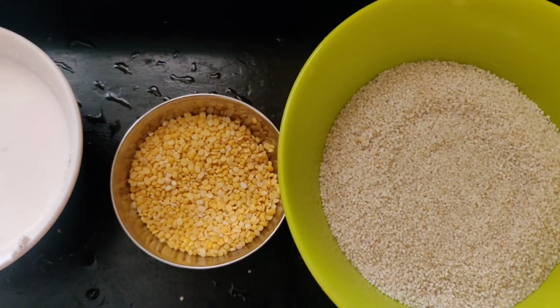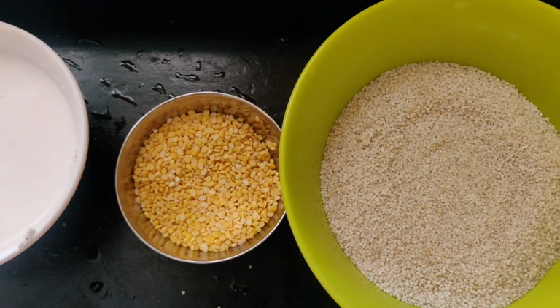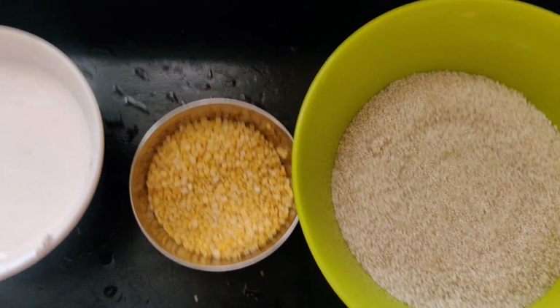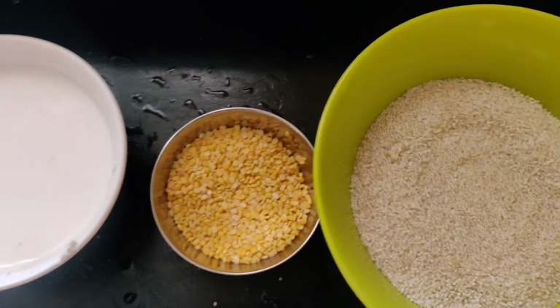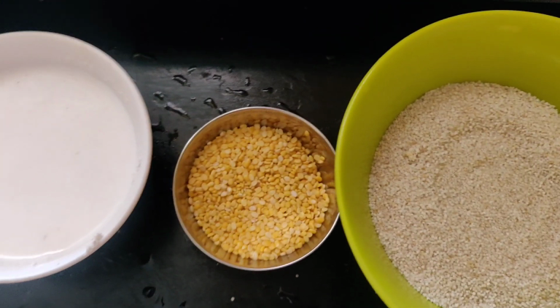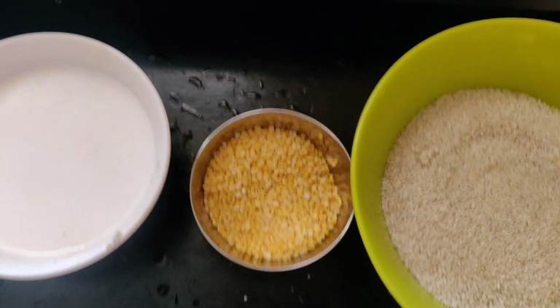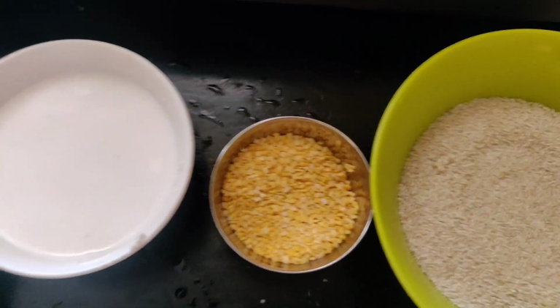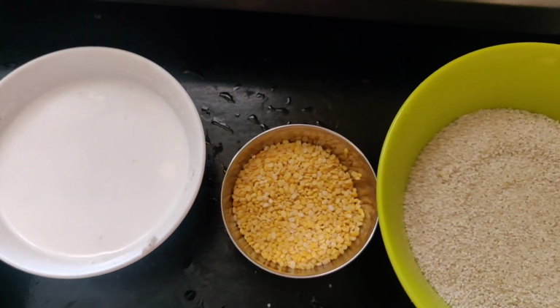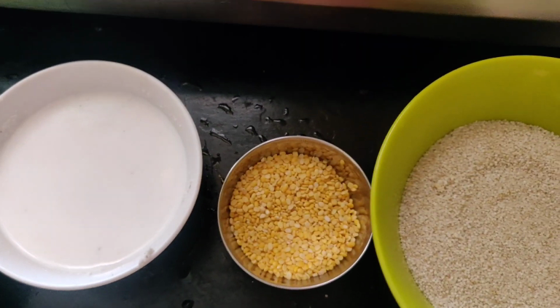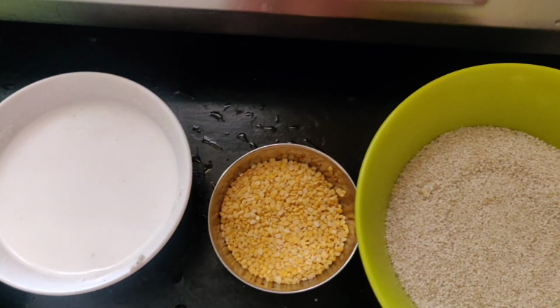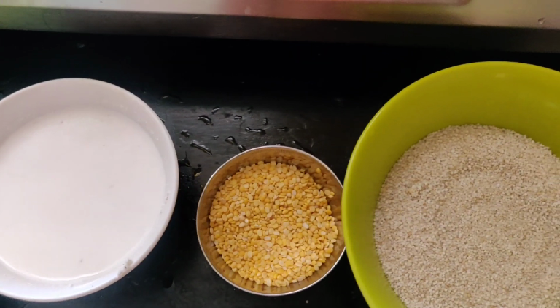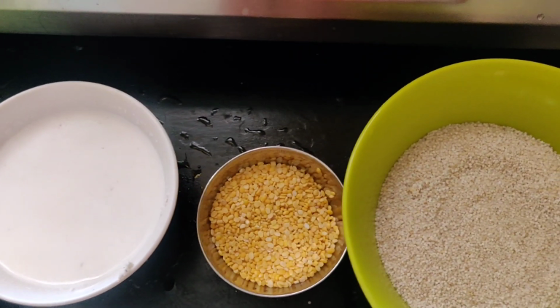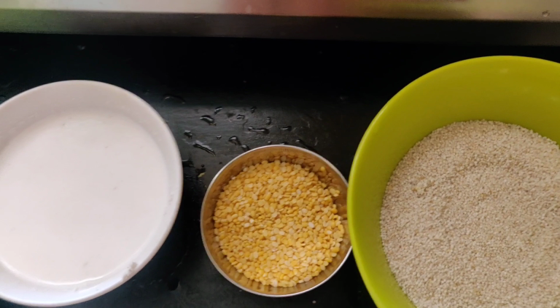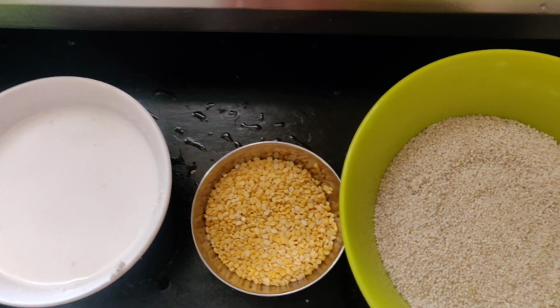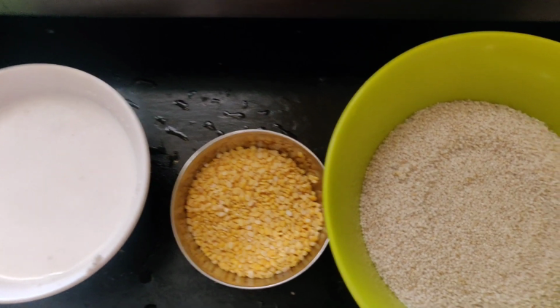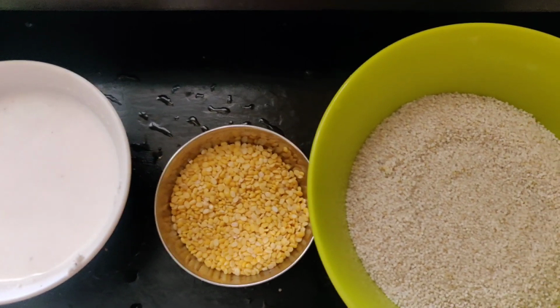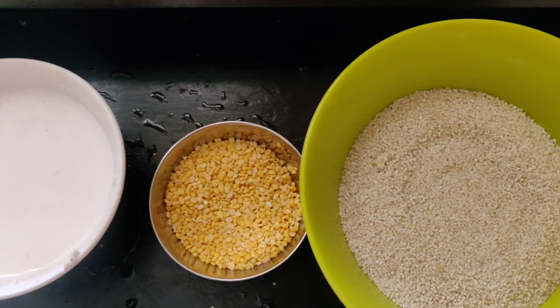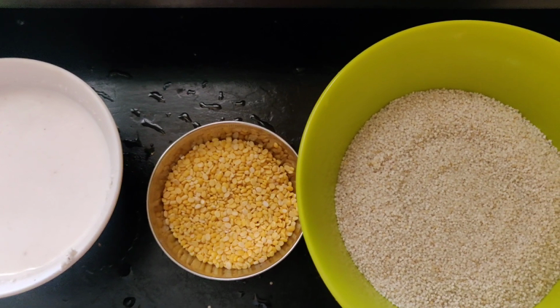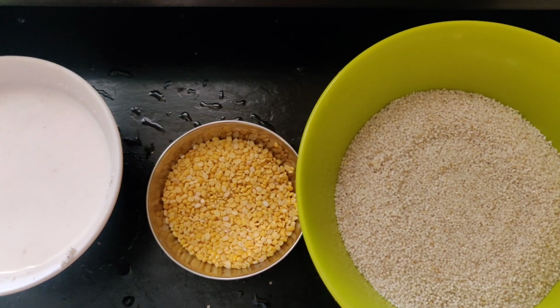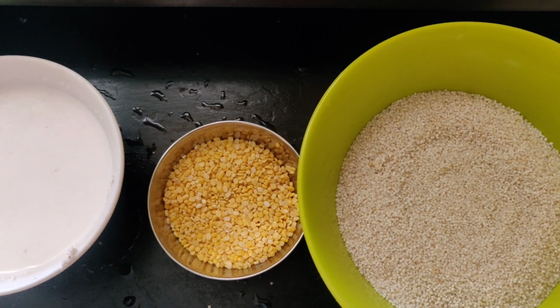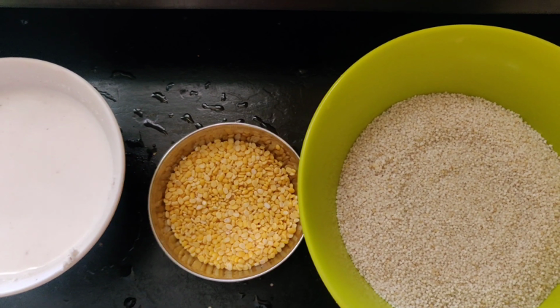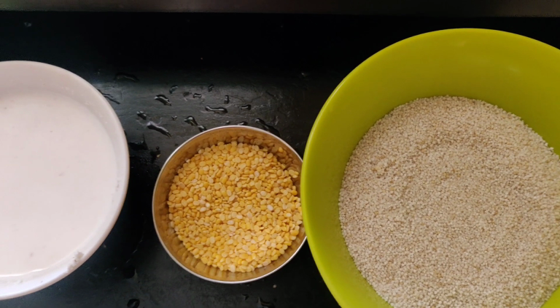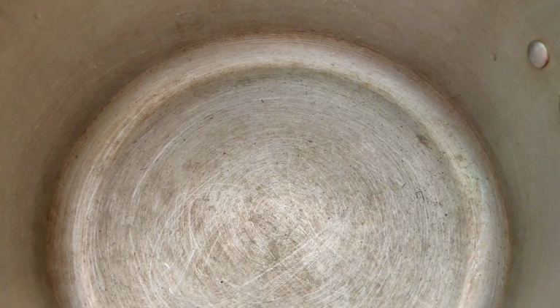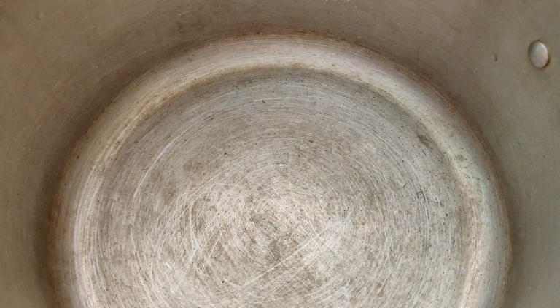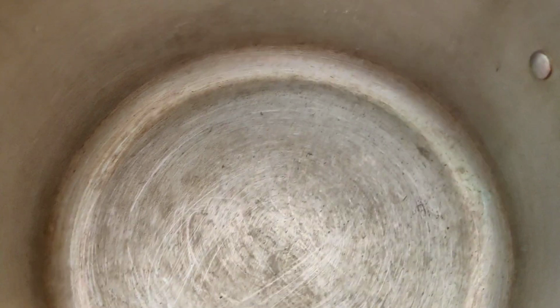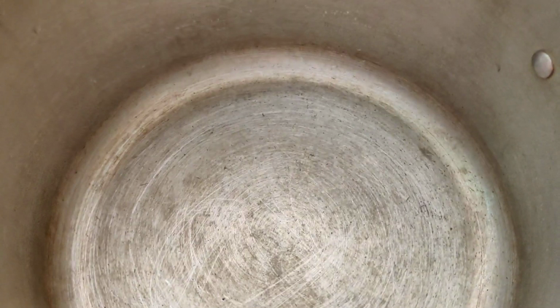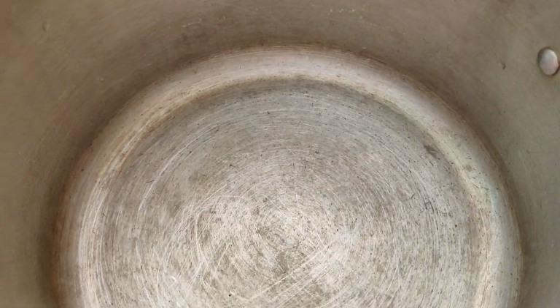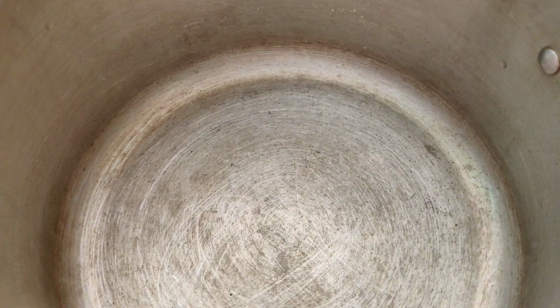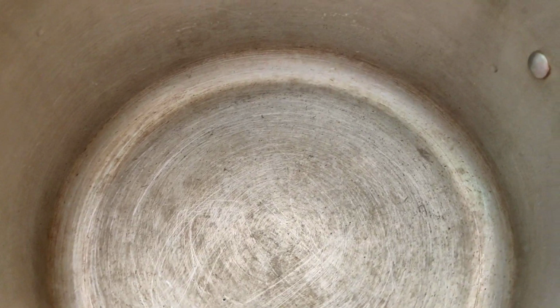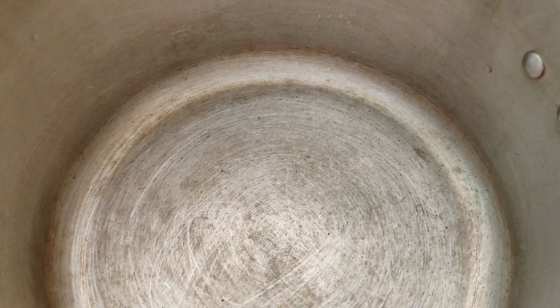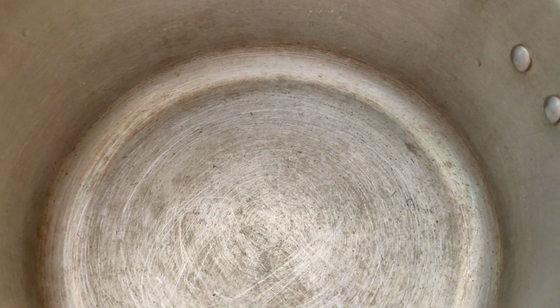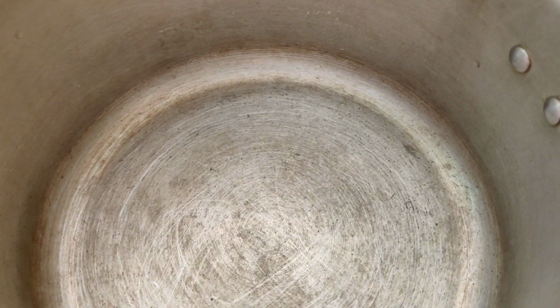Let's have a little taste of the recipe. Now we are going to heat the recipe.